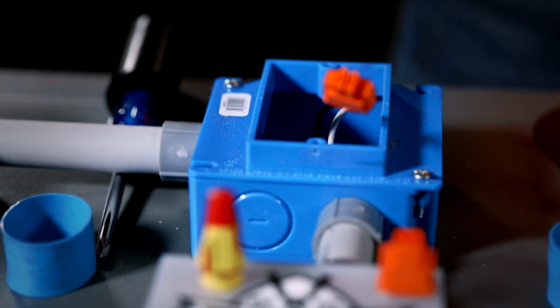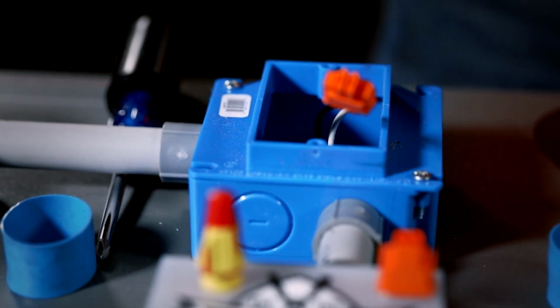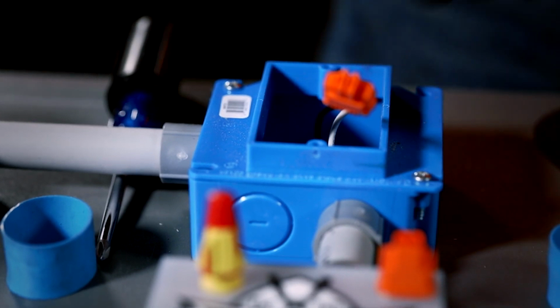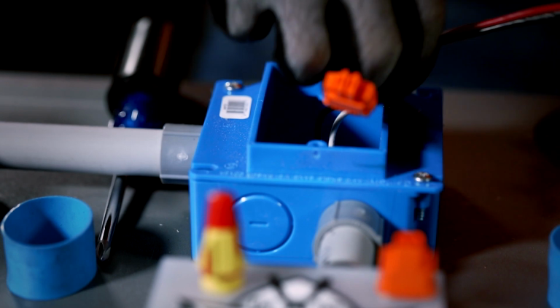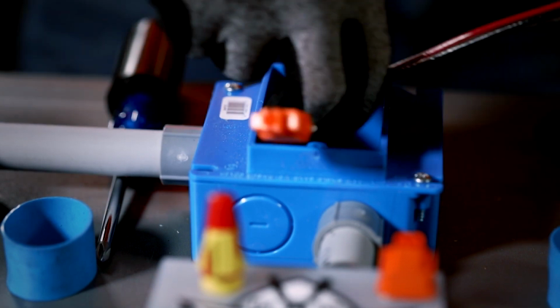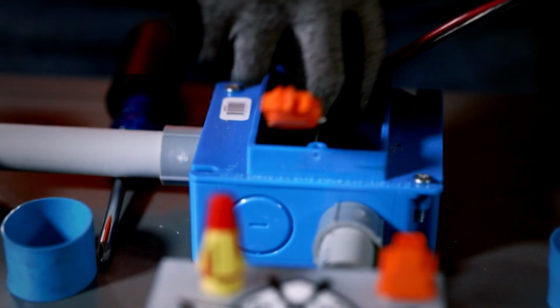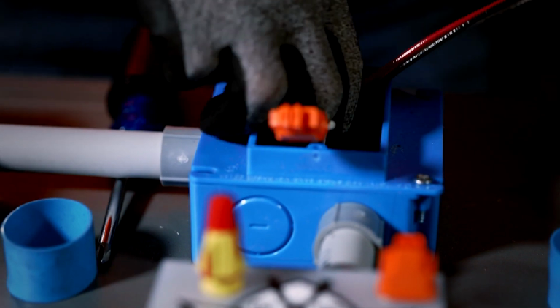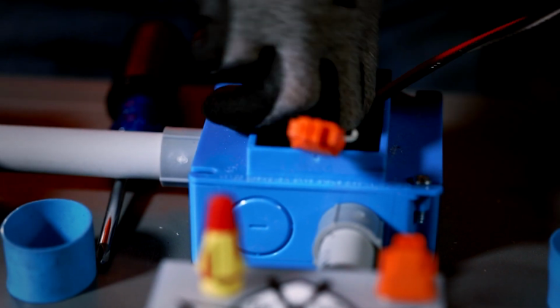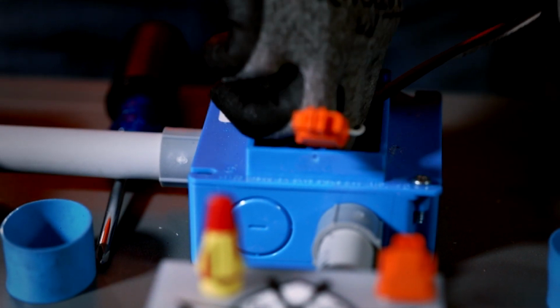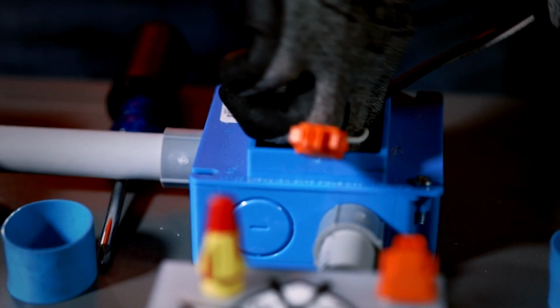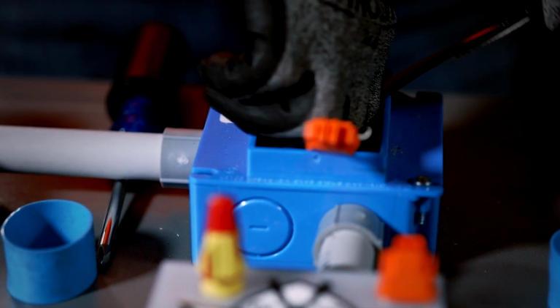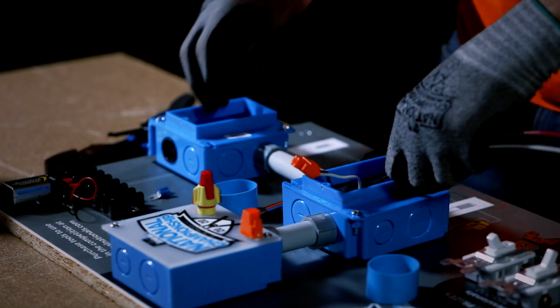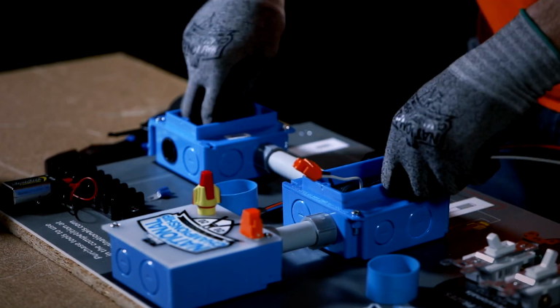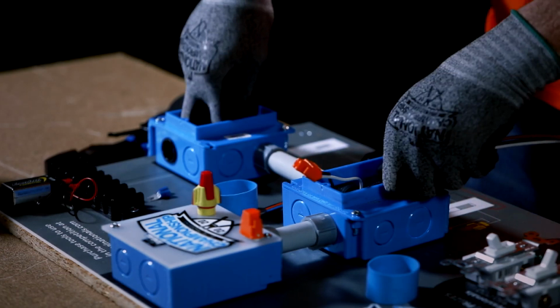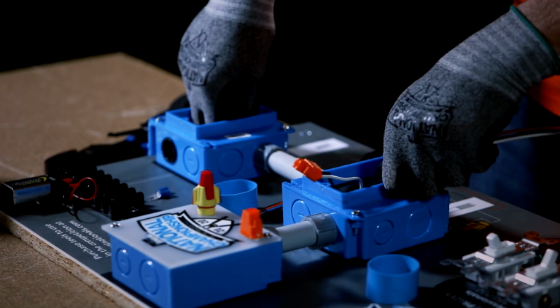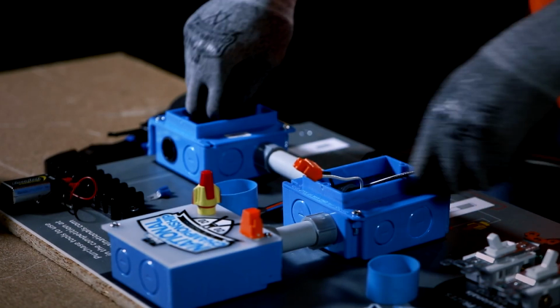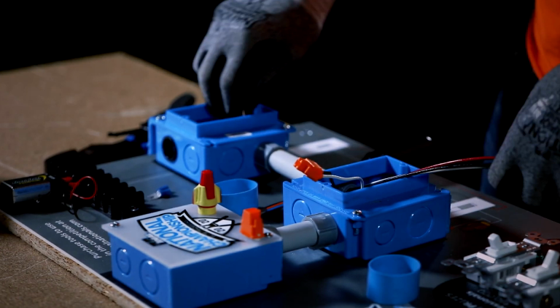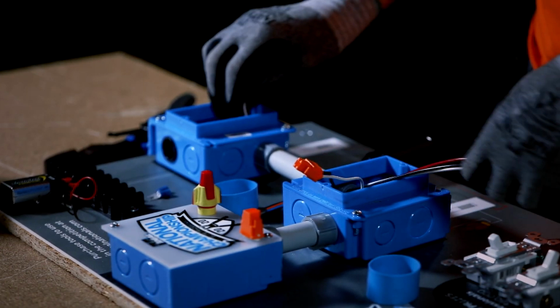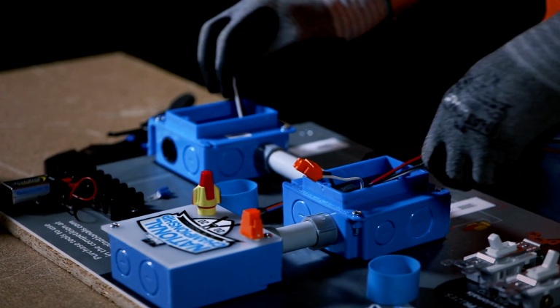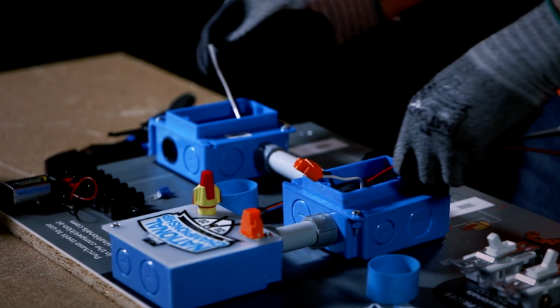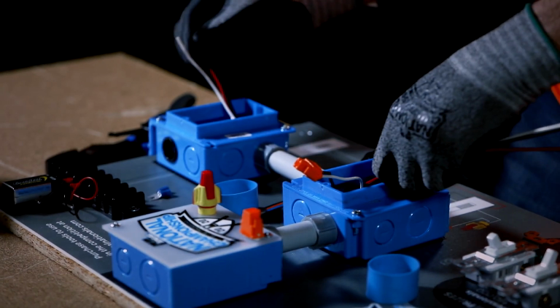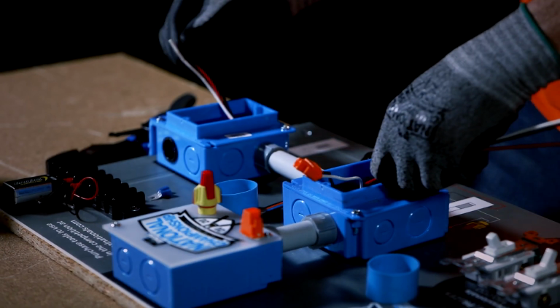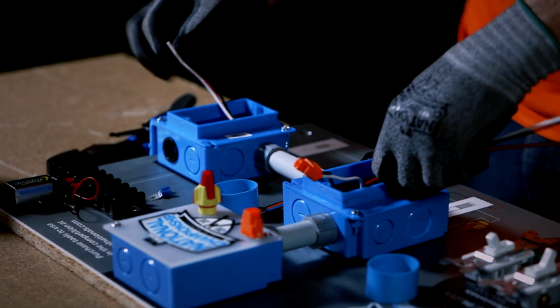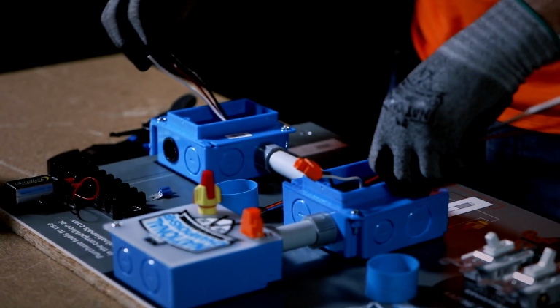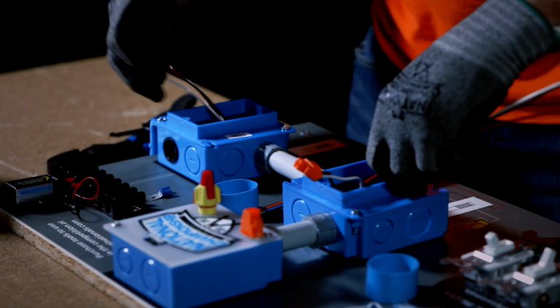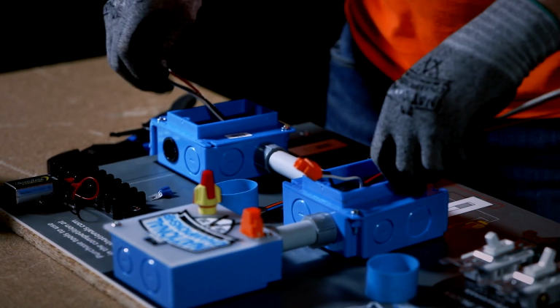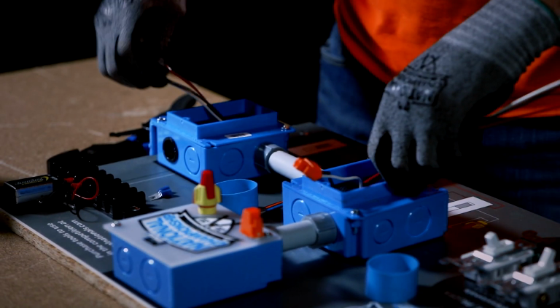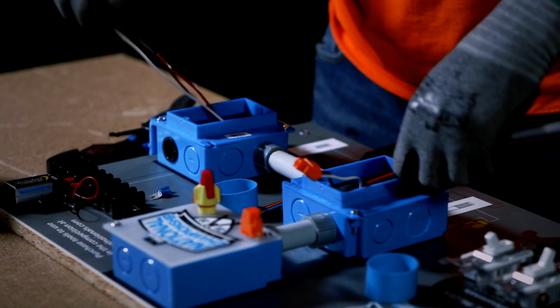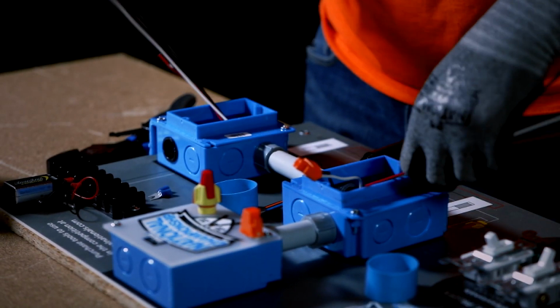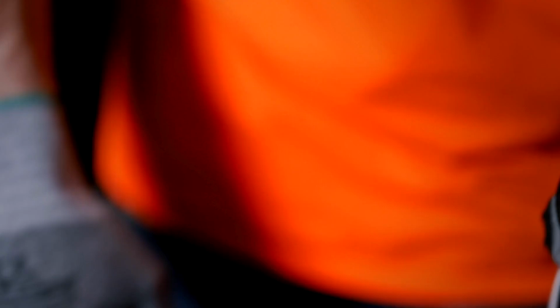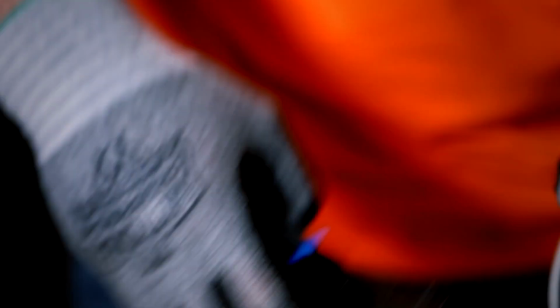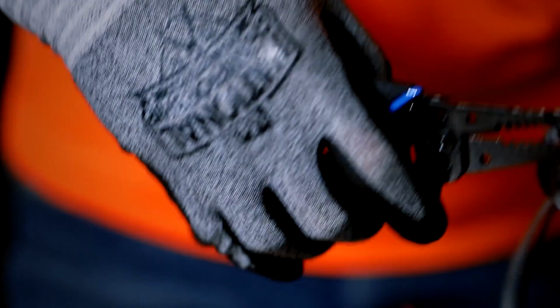First, feed the white, black, and red wires through the electrical boxes and conduit.